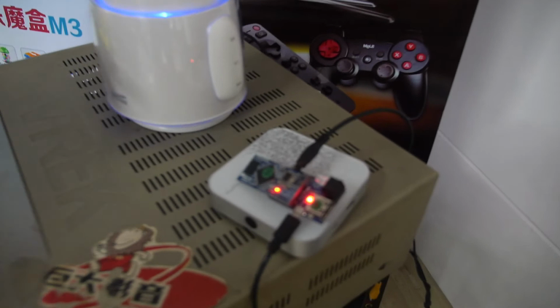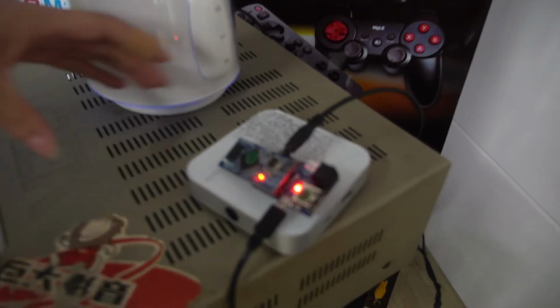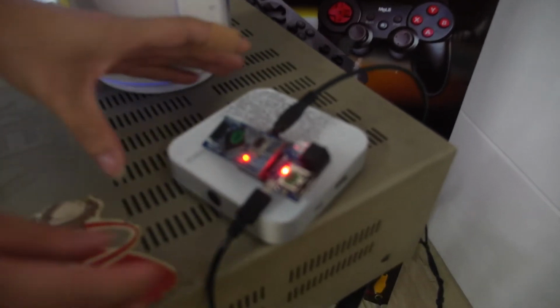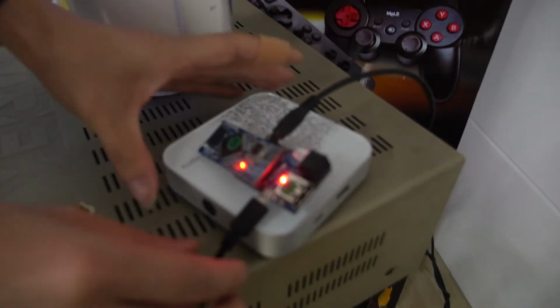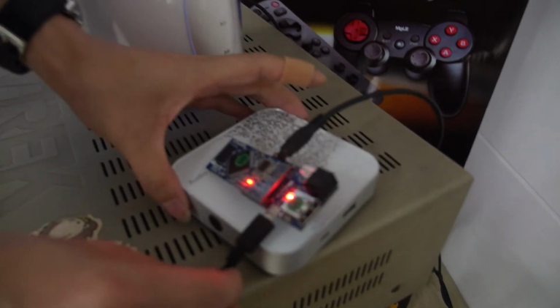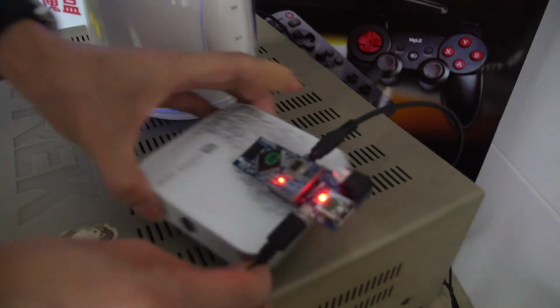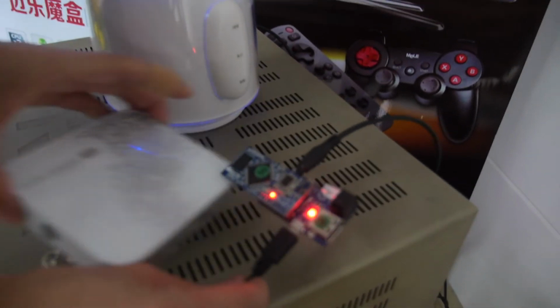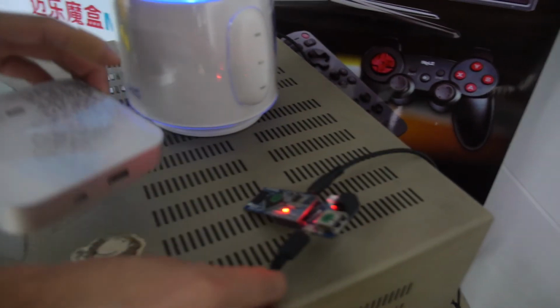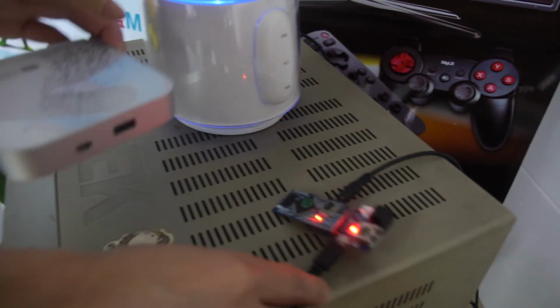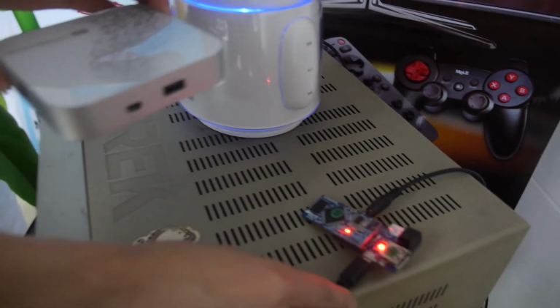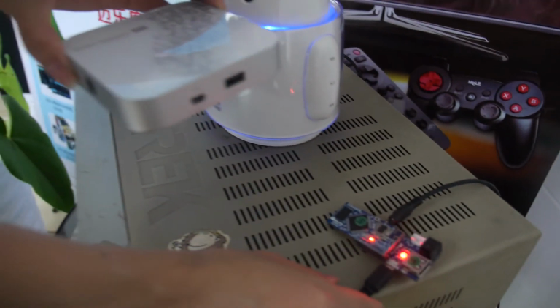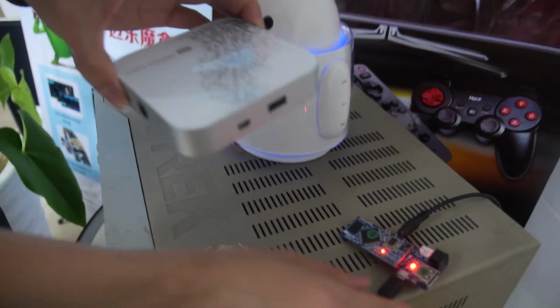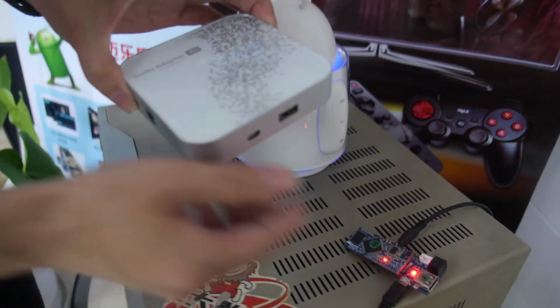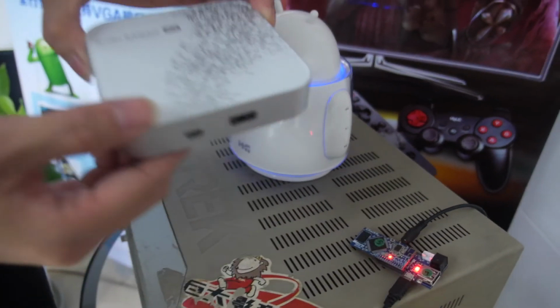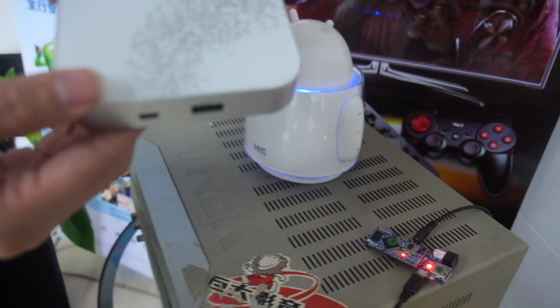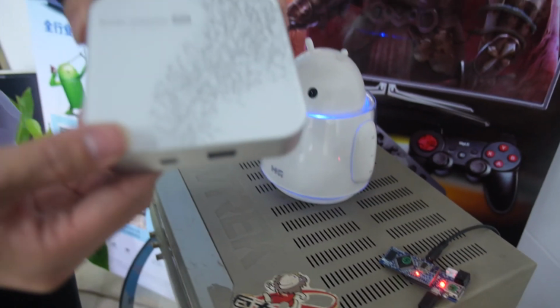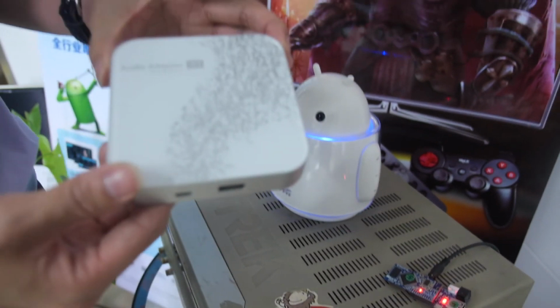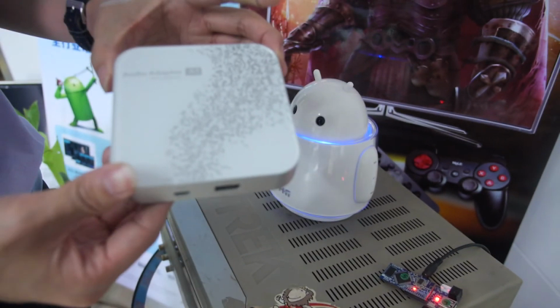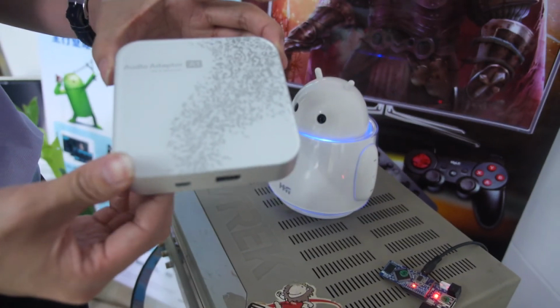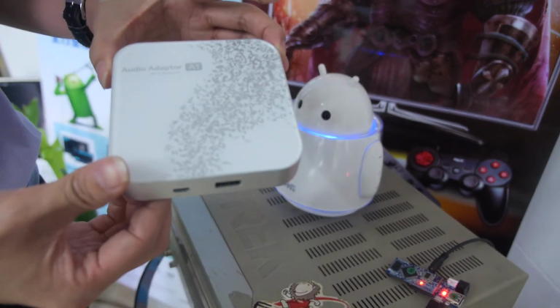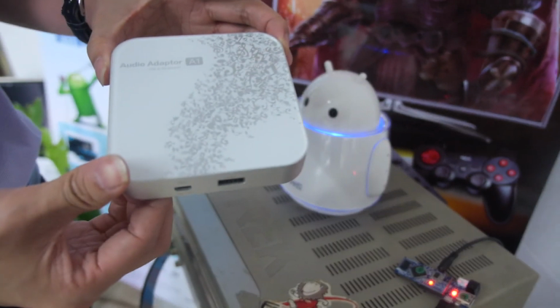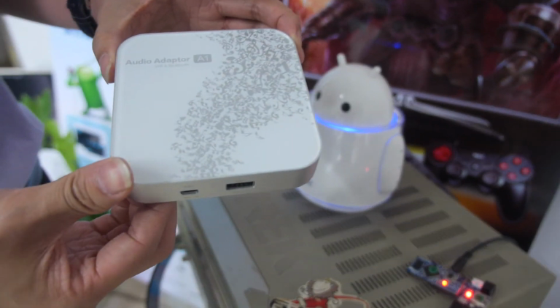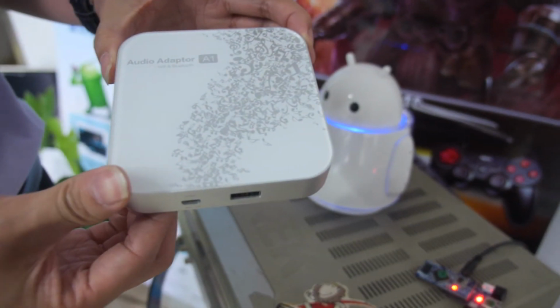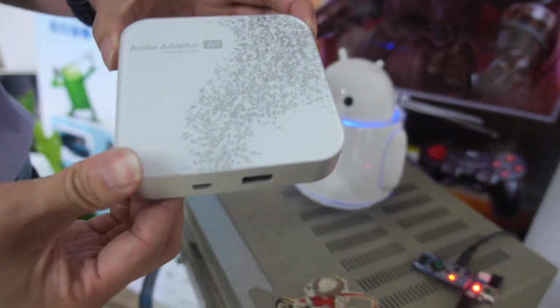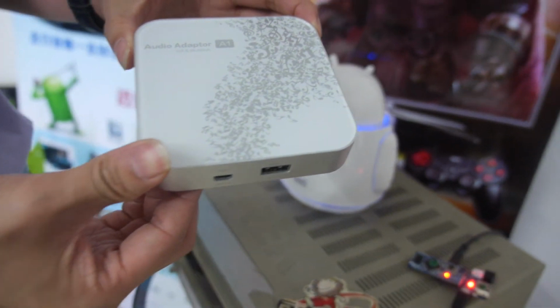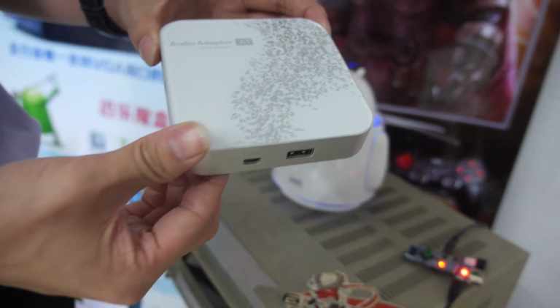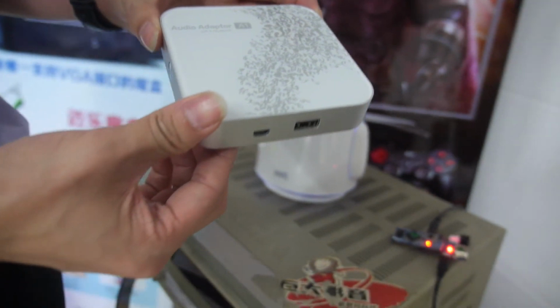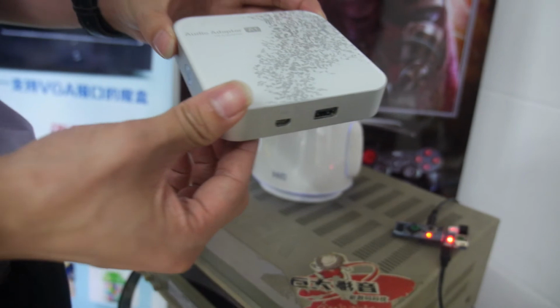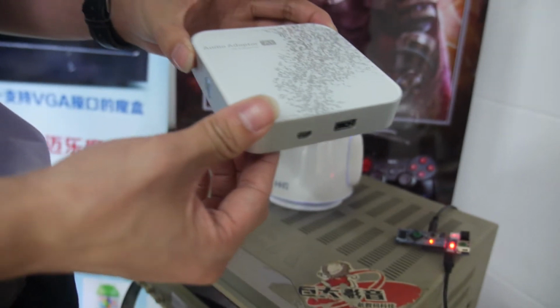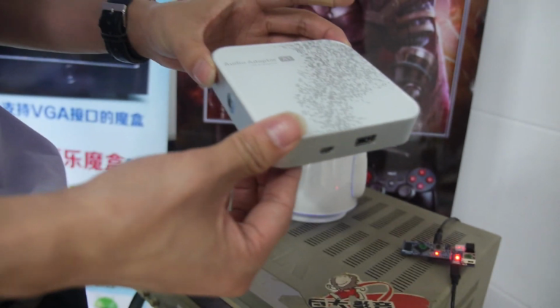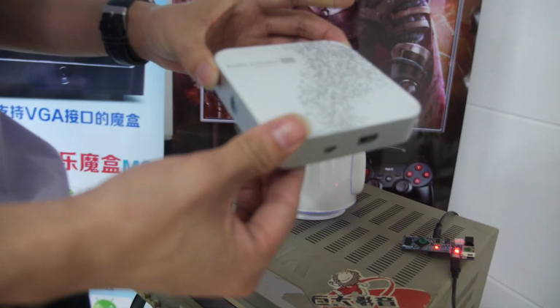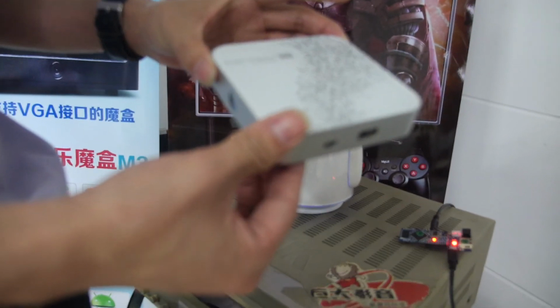The final casing for the box will look like this, or maybe smaller than this.